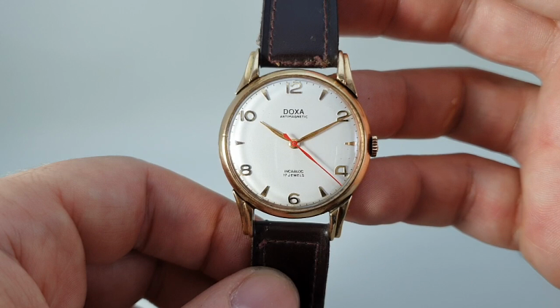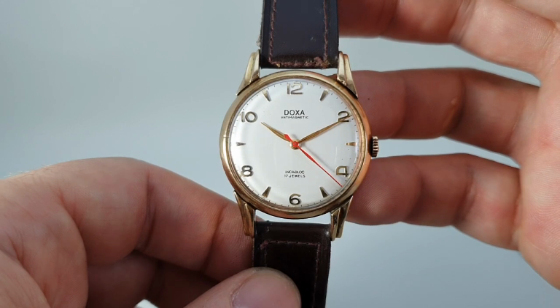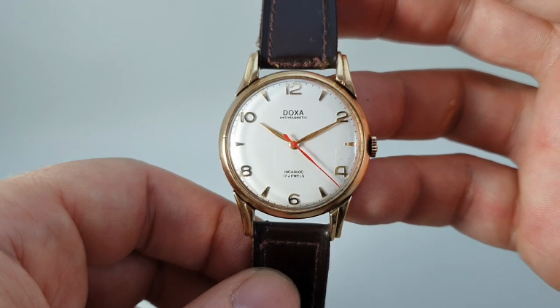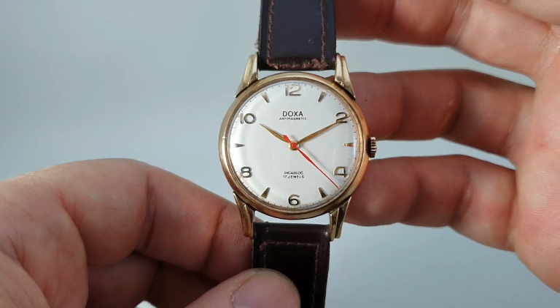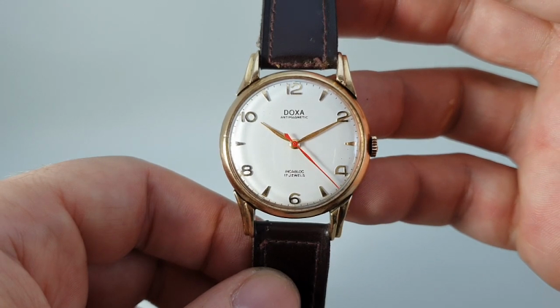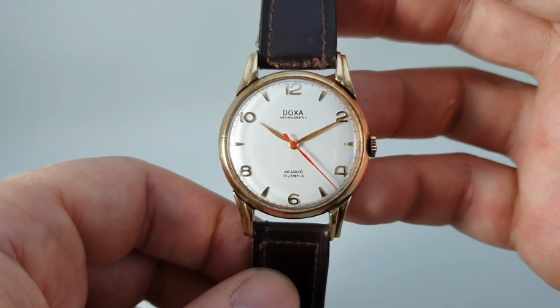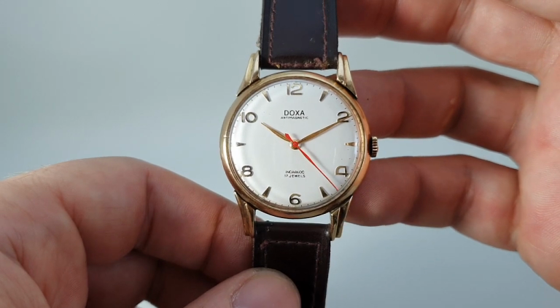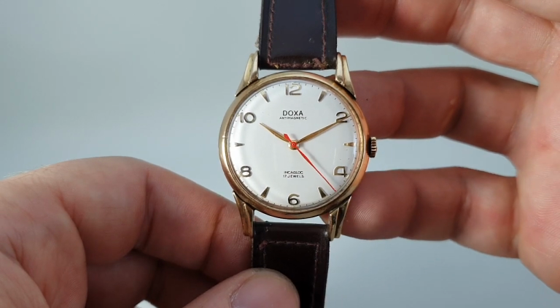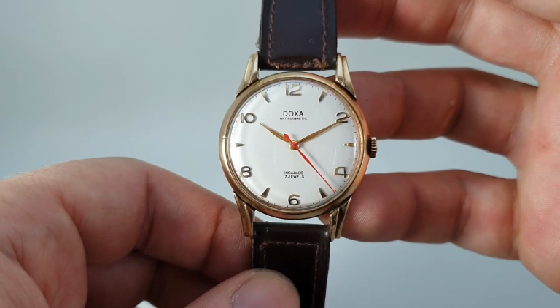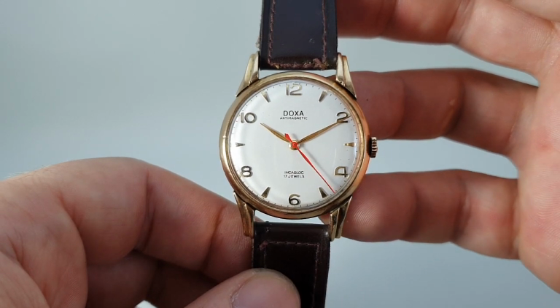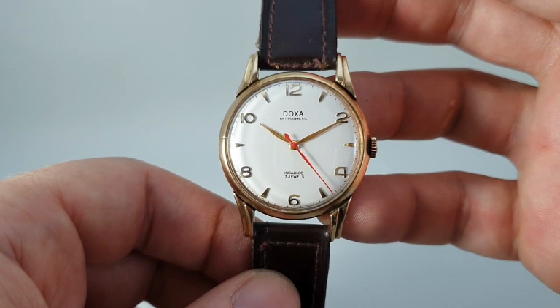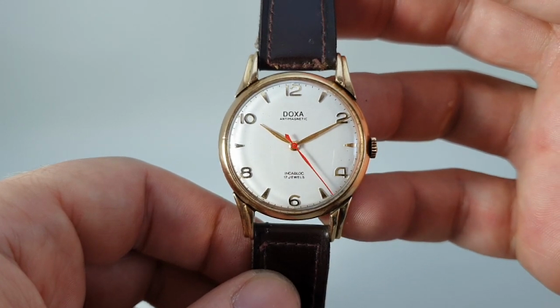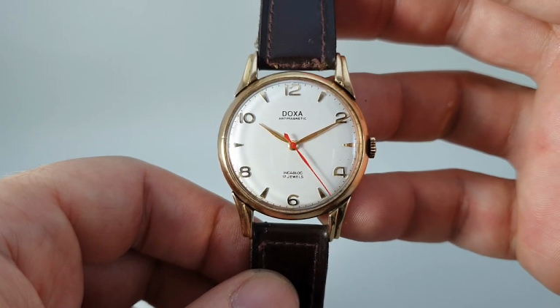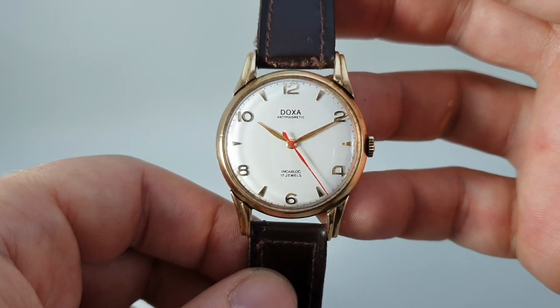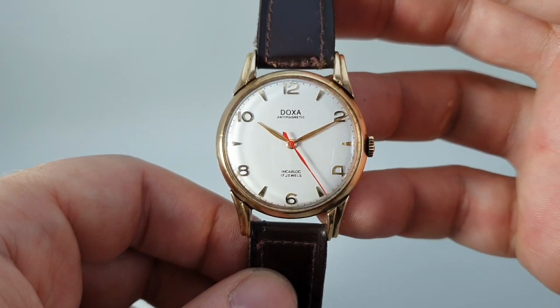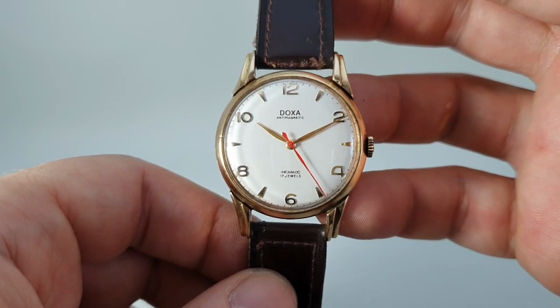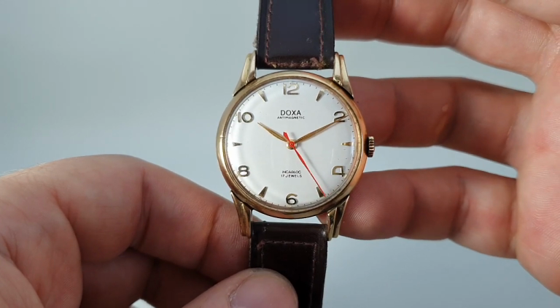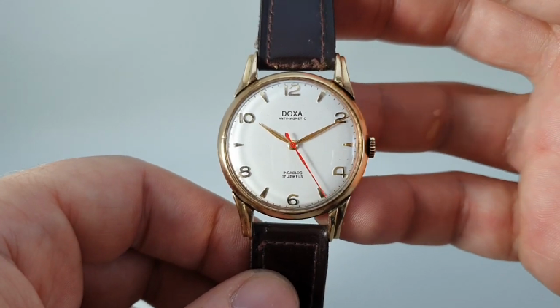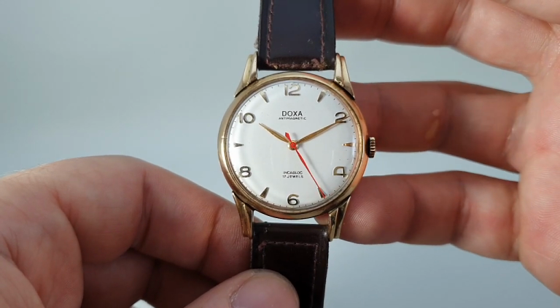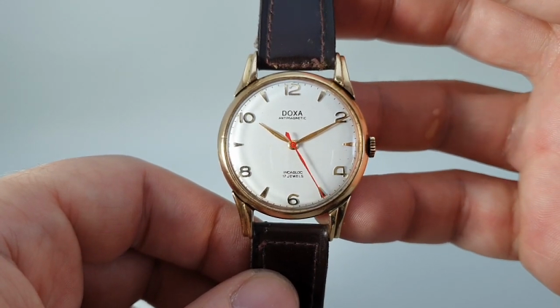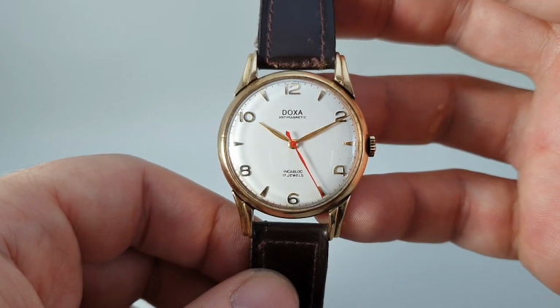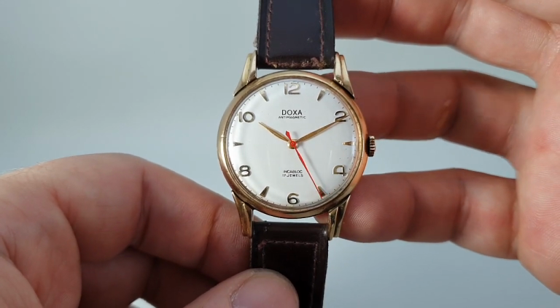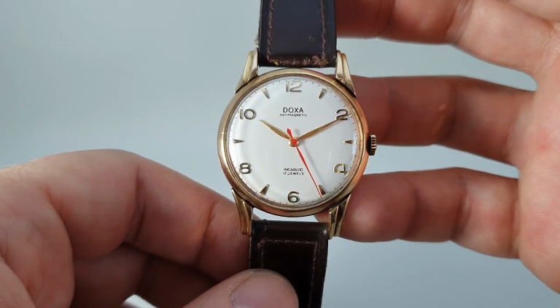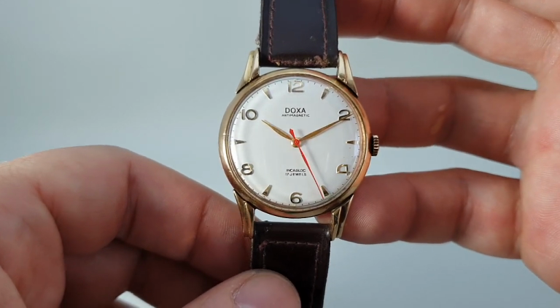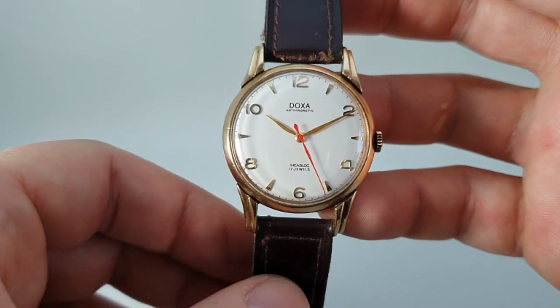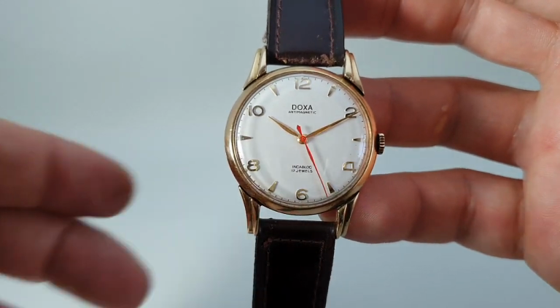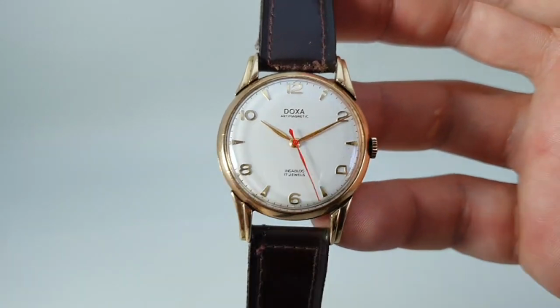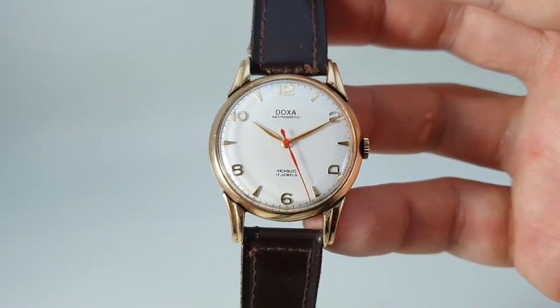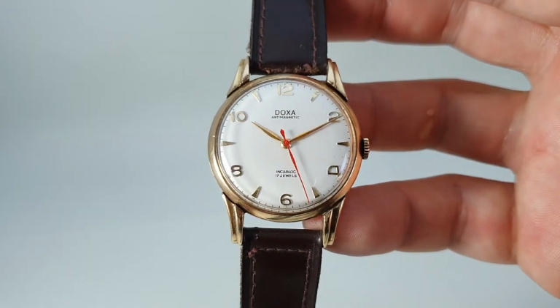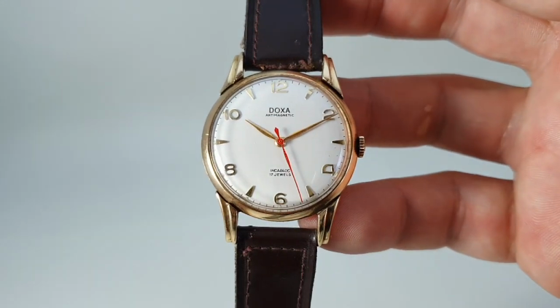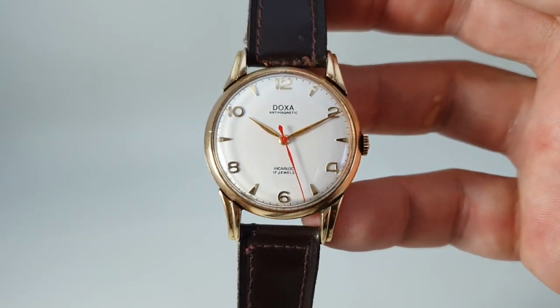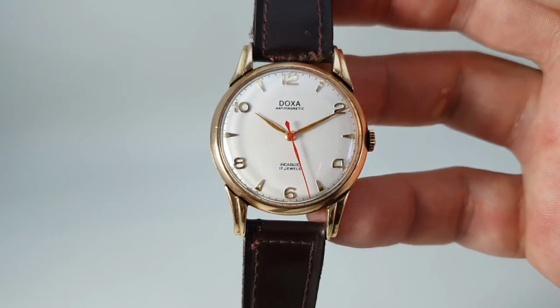It's available now at birthyearwatches.com. Thanks for watching.